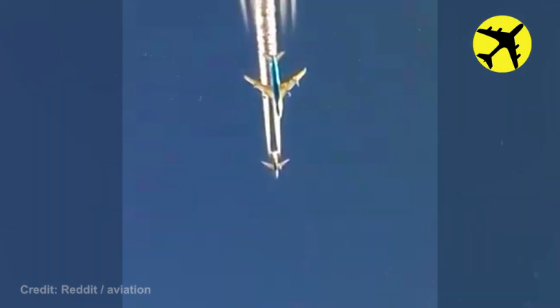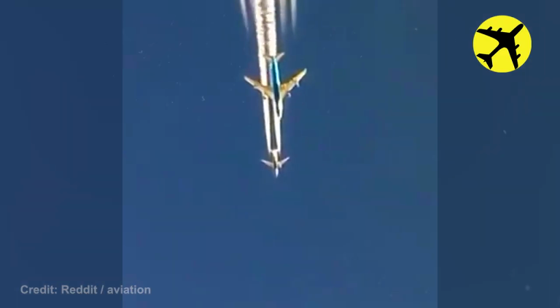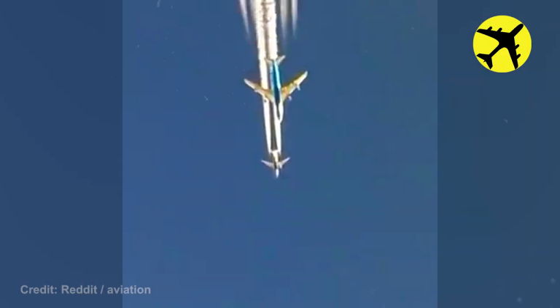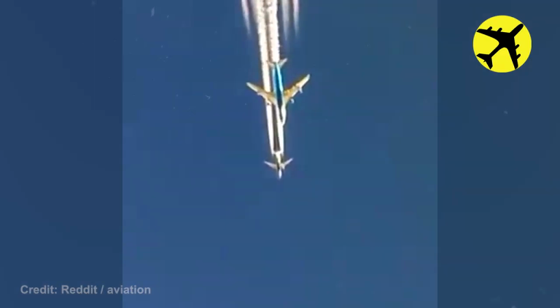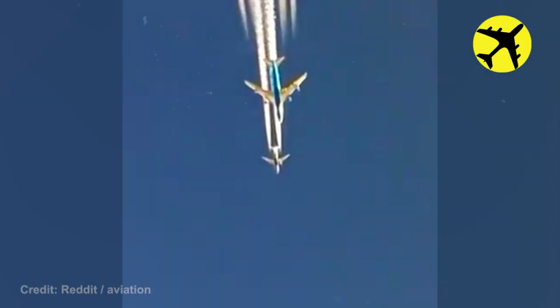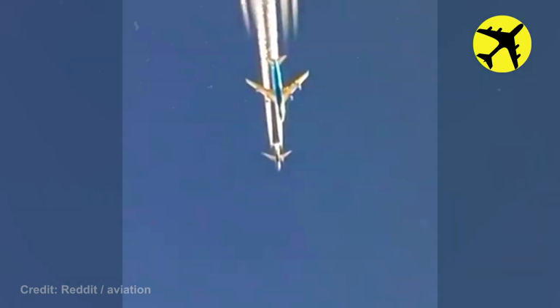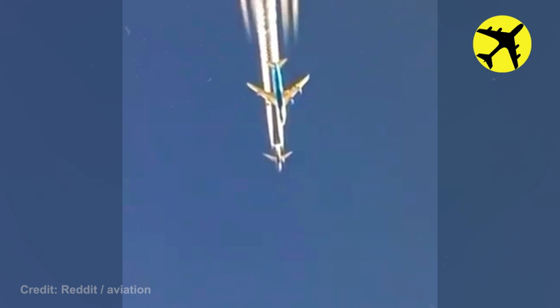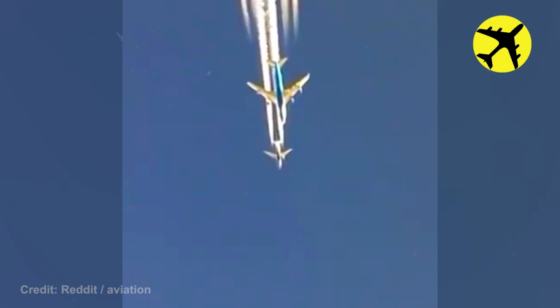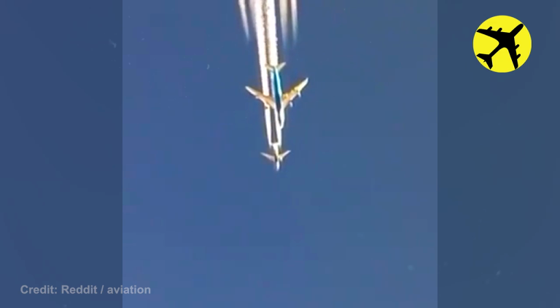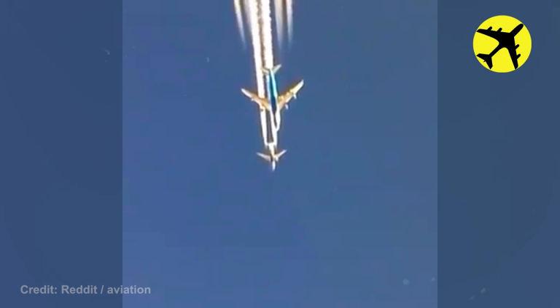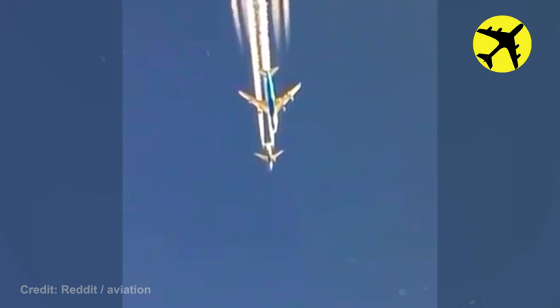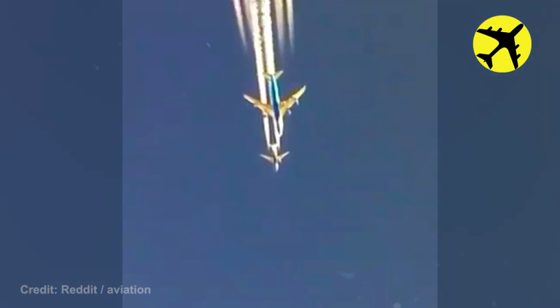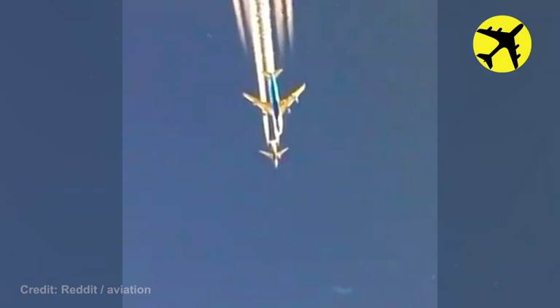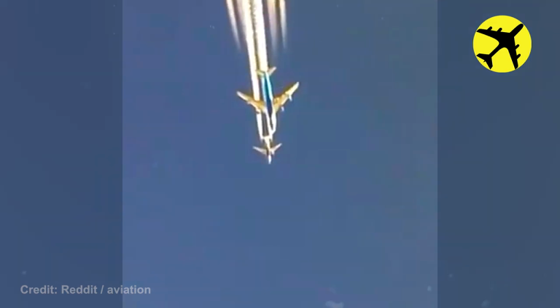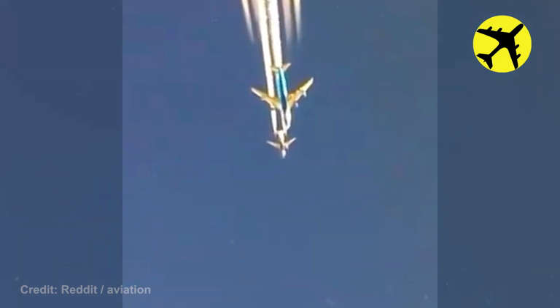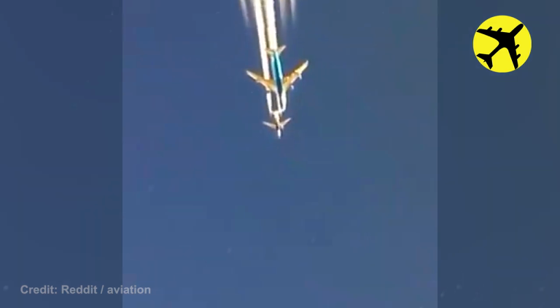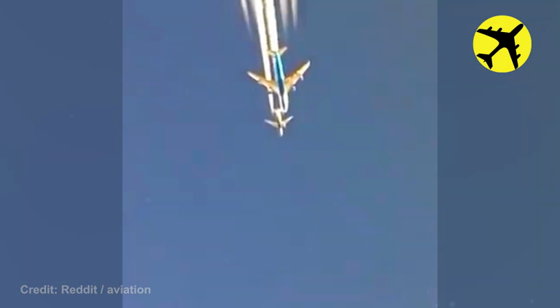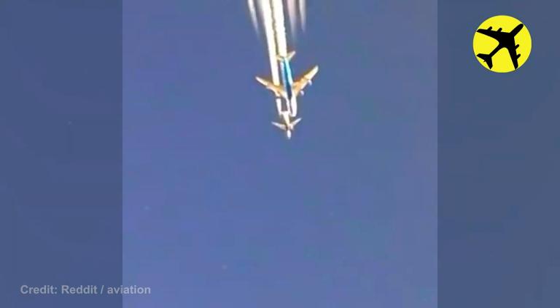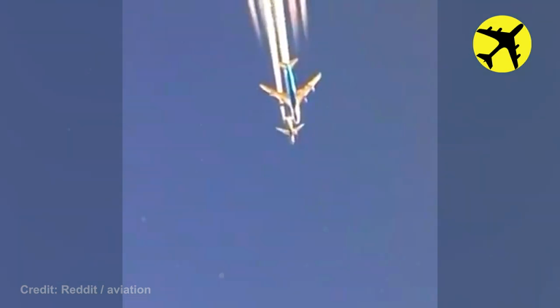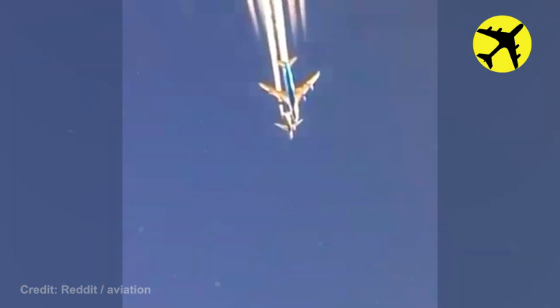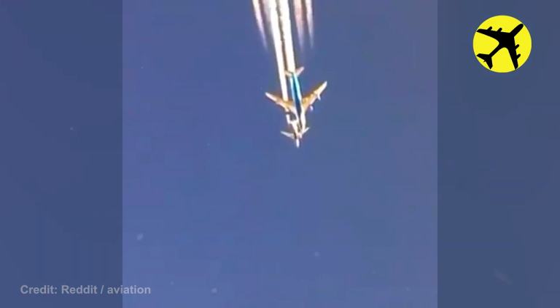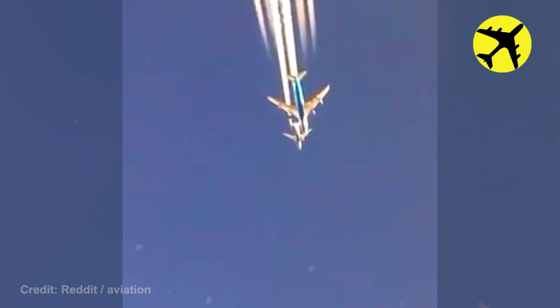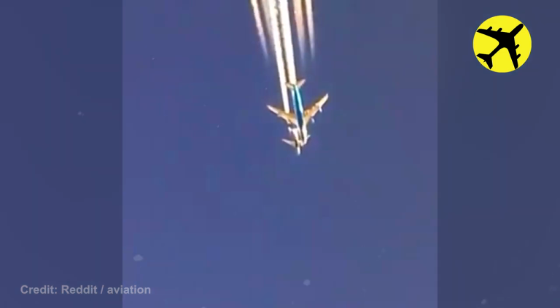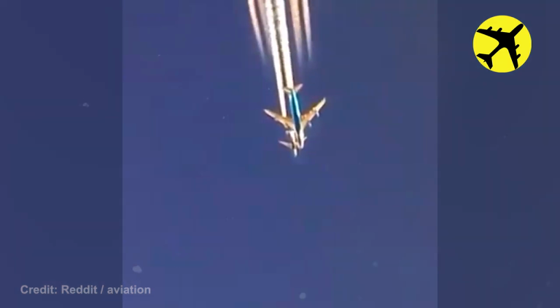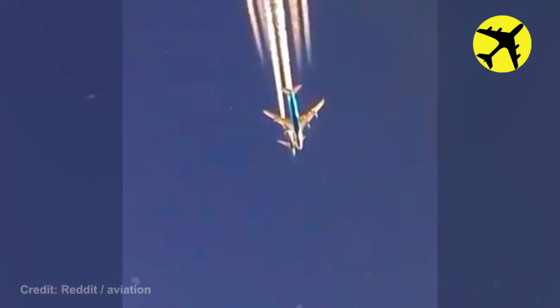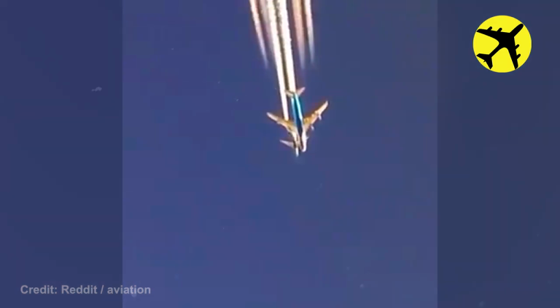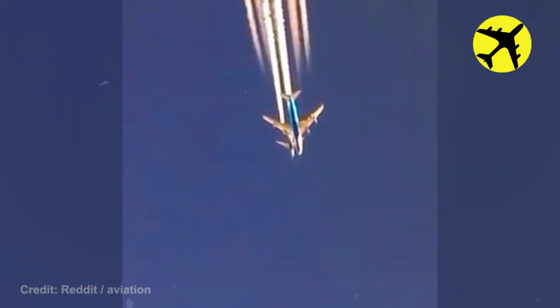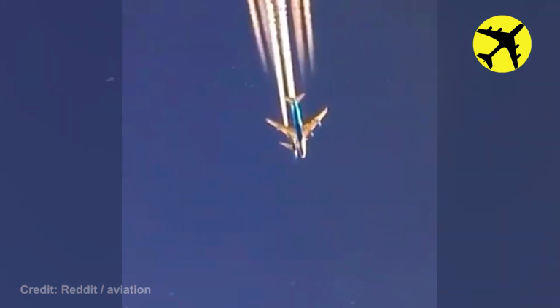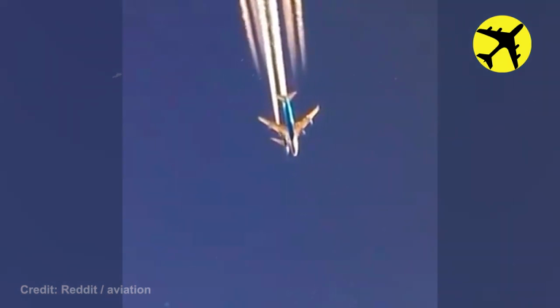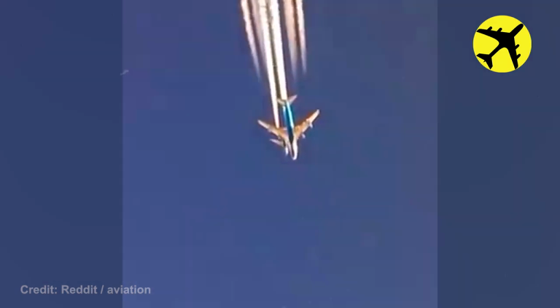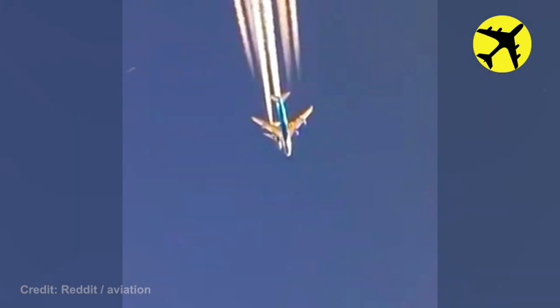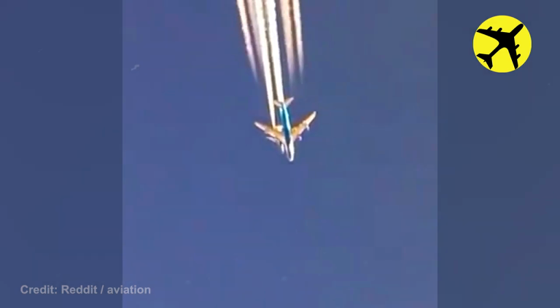Take a look at this Boeing 747 as it overtakes a Boeing 737.